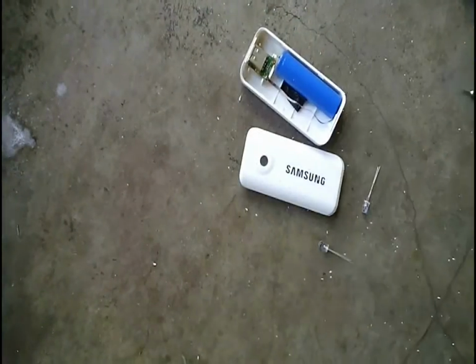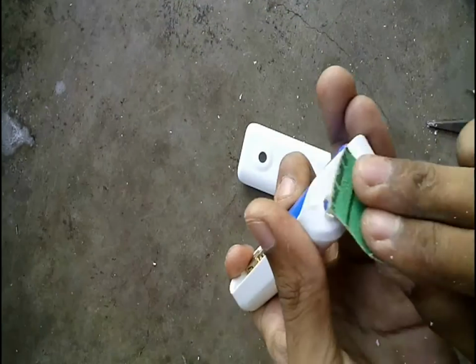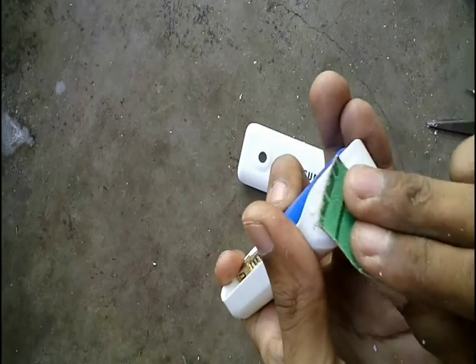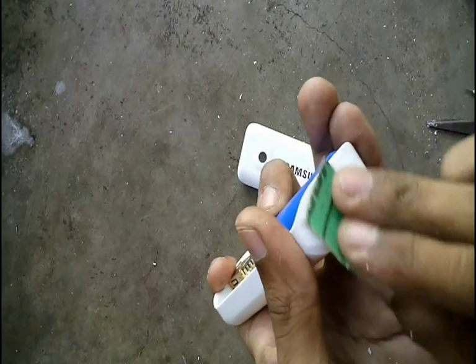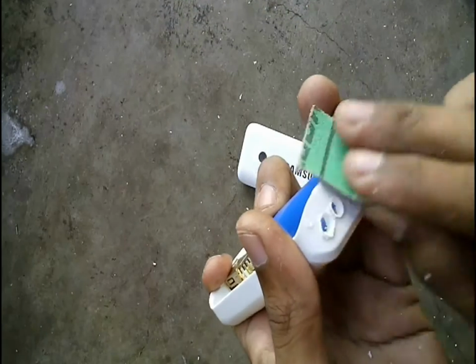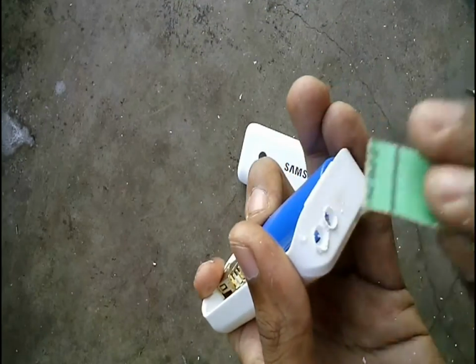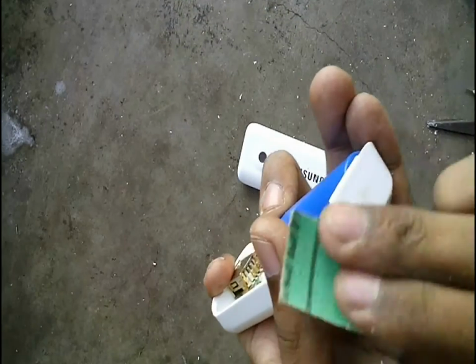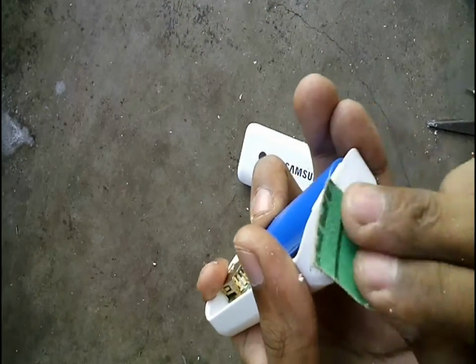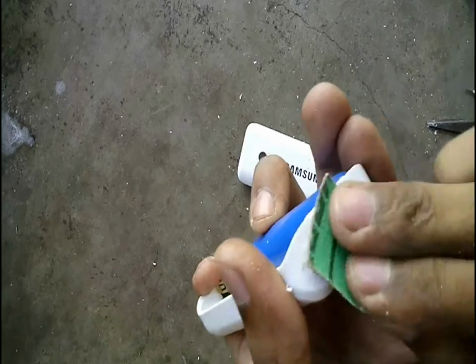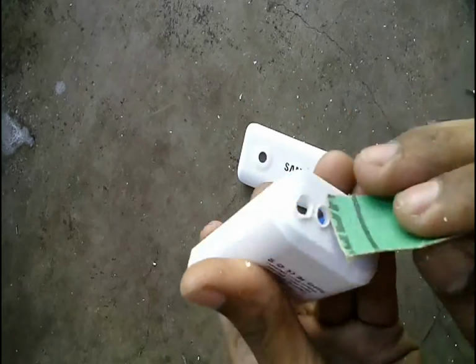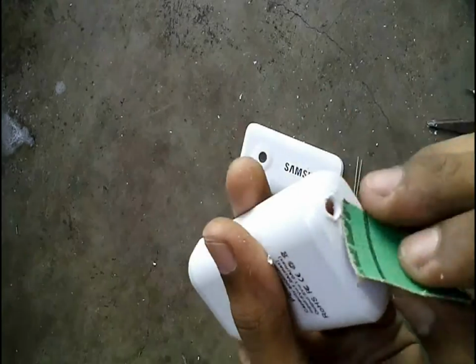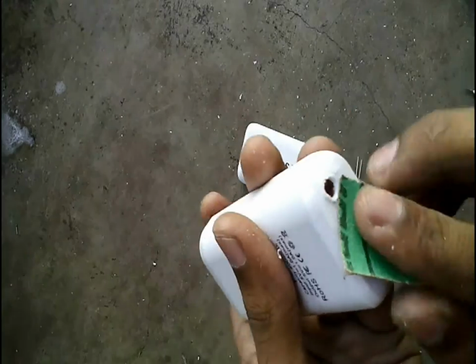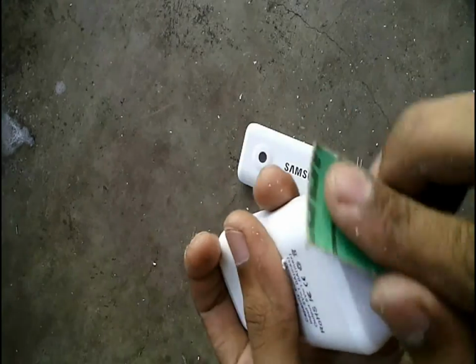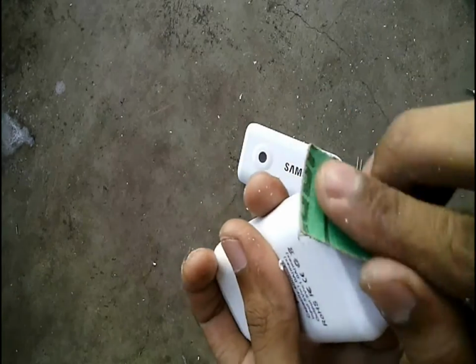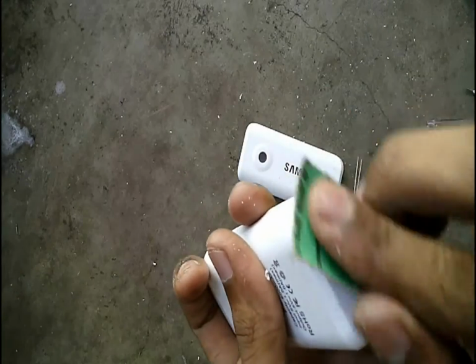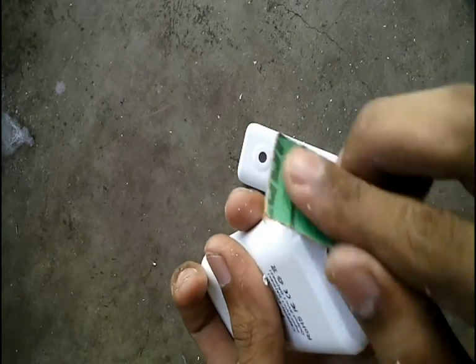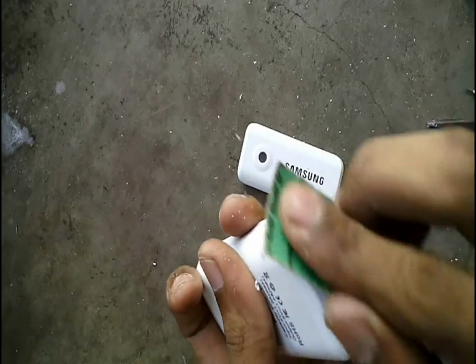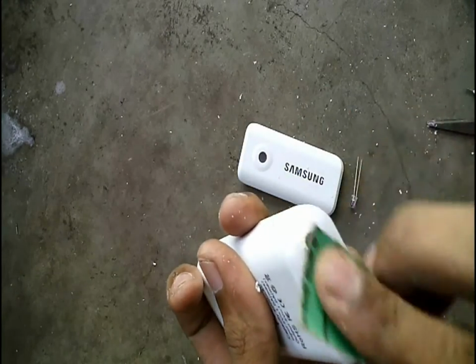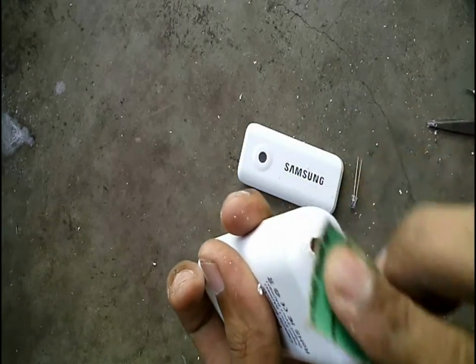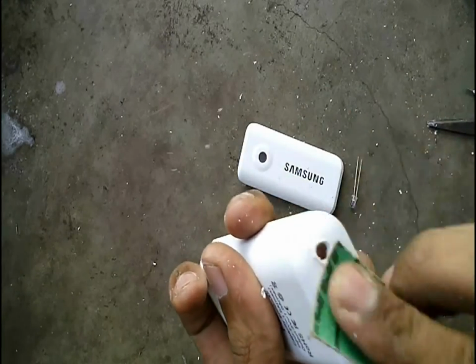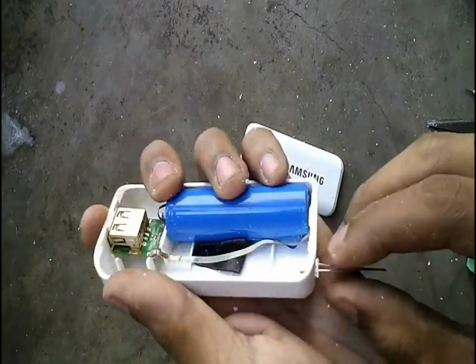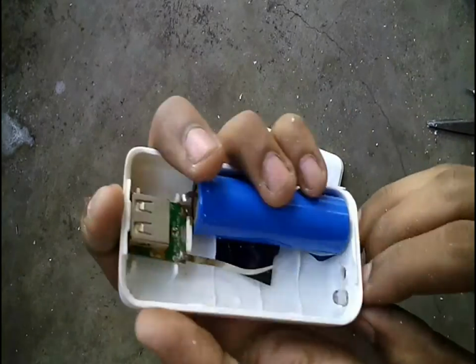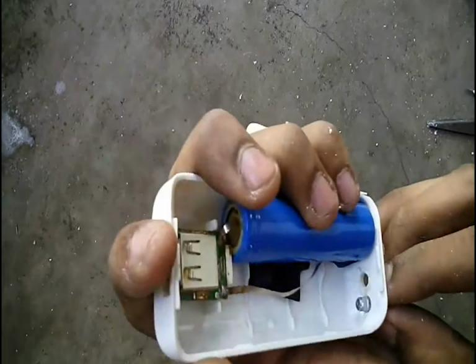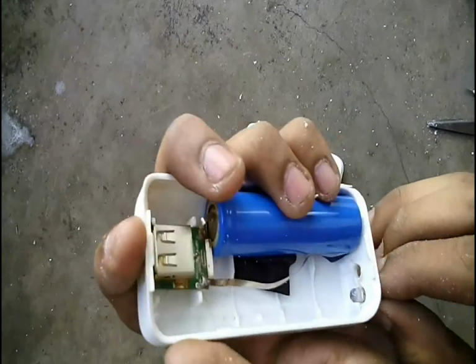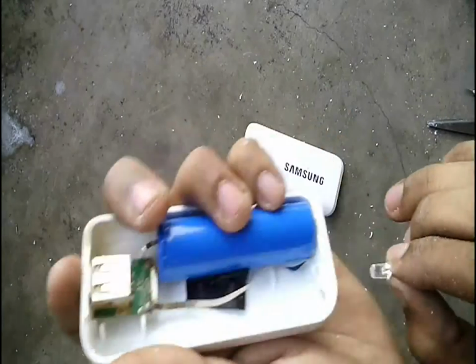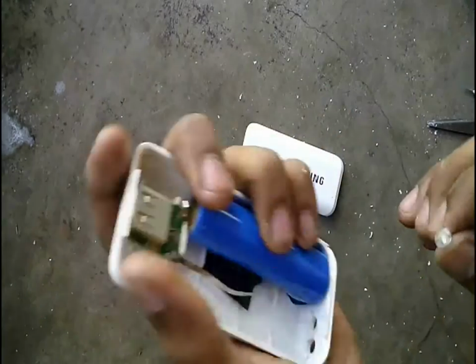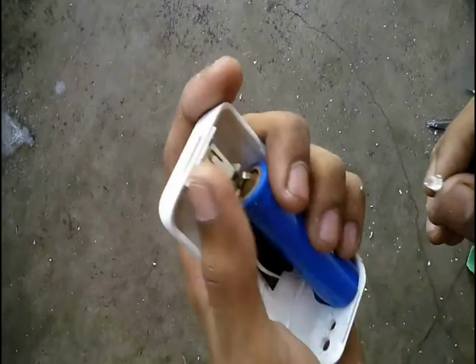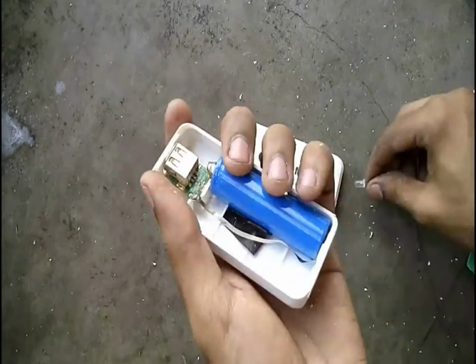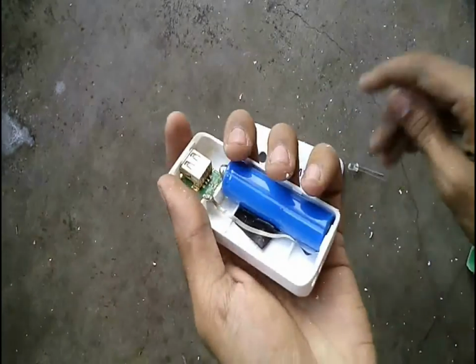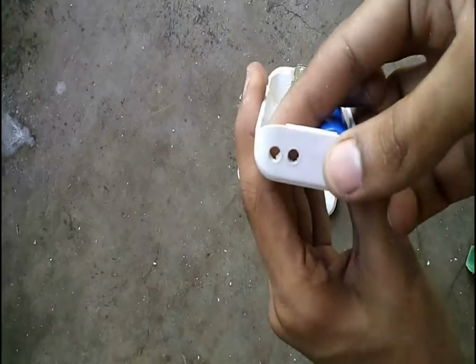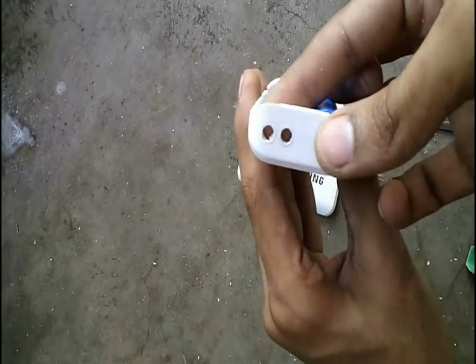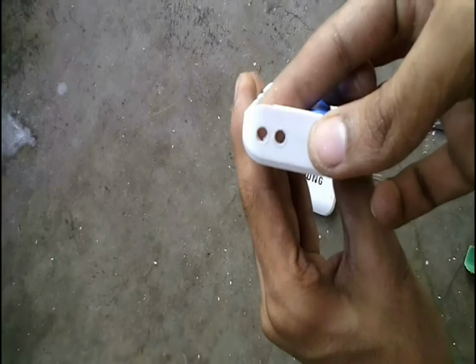Sand the holes with smooth sandpaper to remove any rough edges. Make the holes big enough so that the LEDs fit freely.